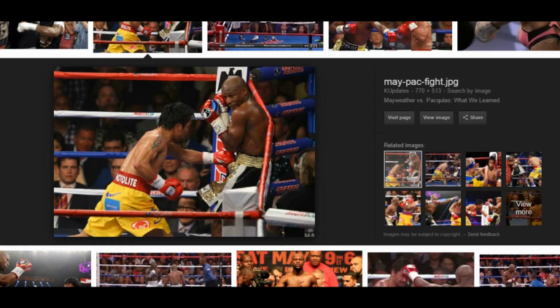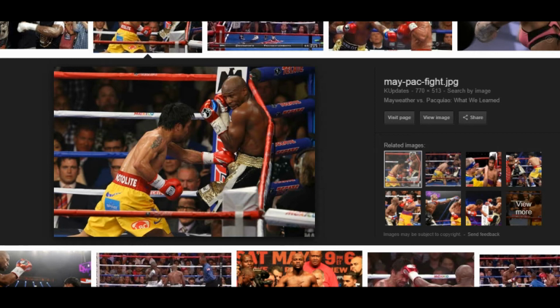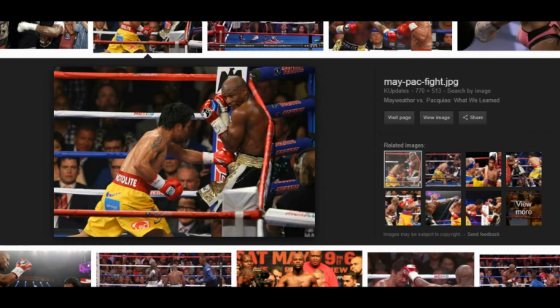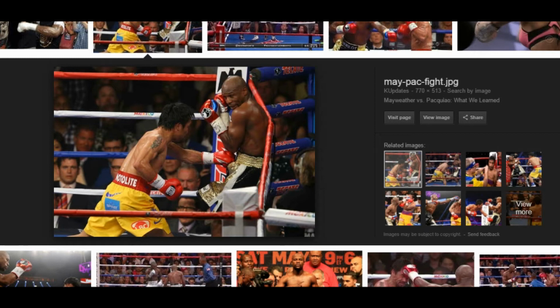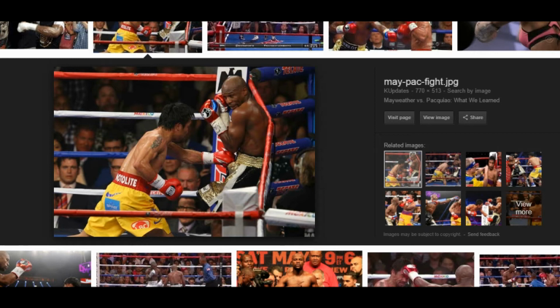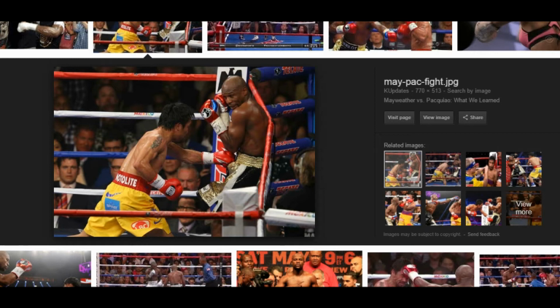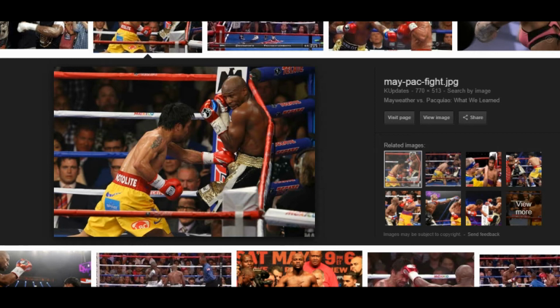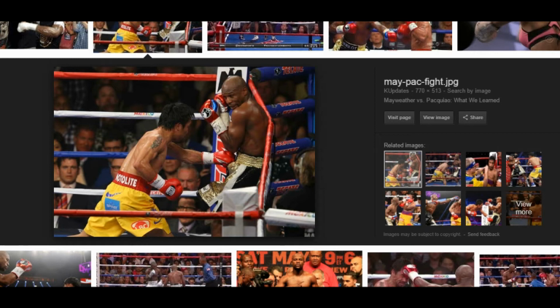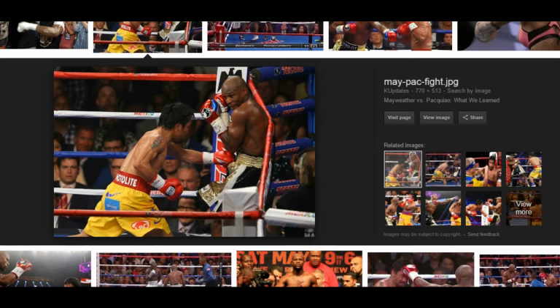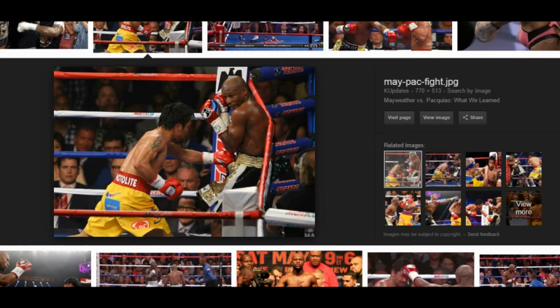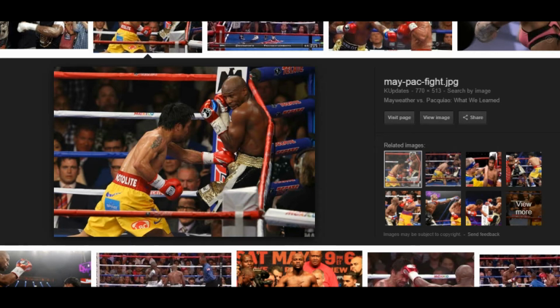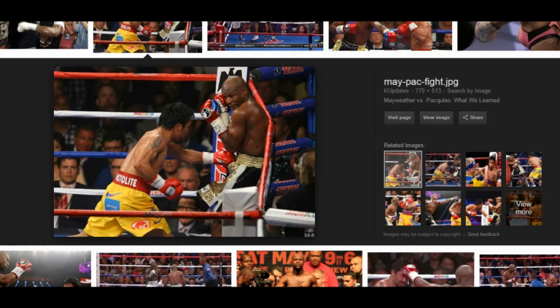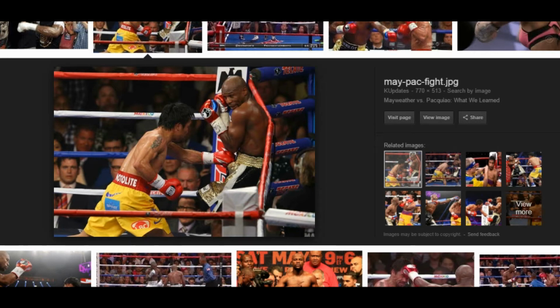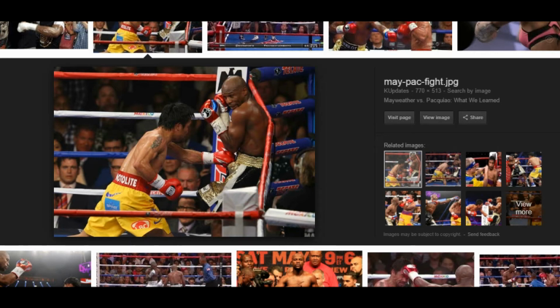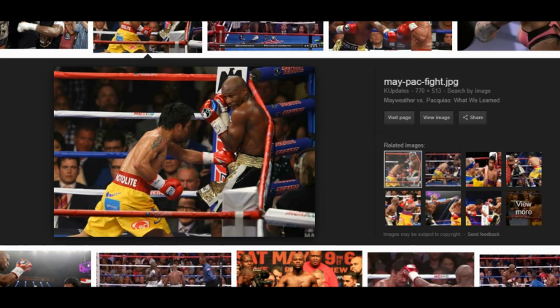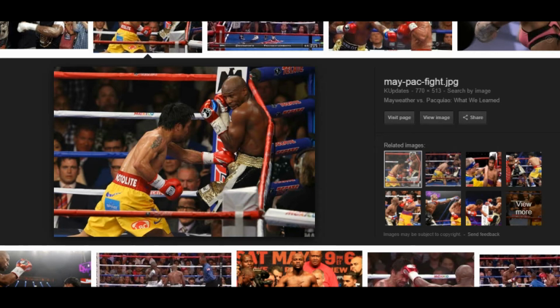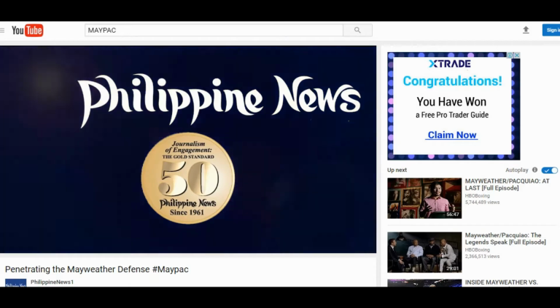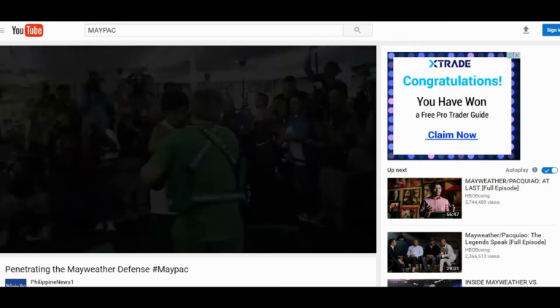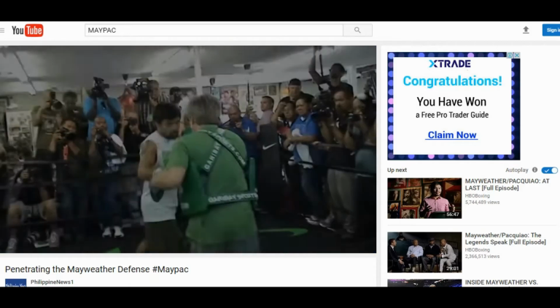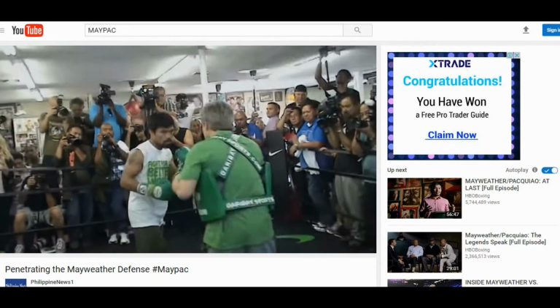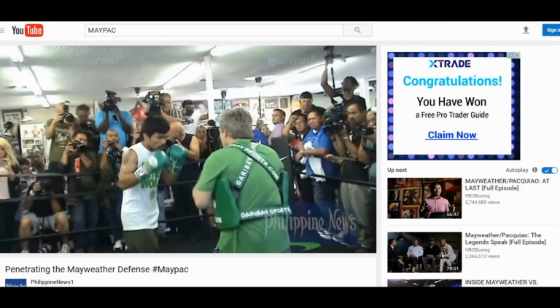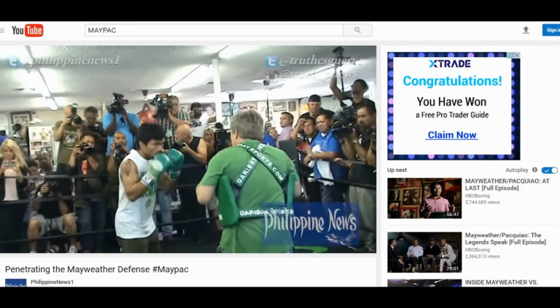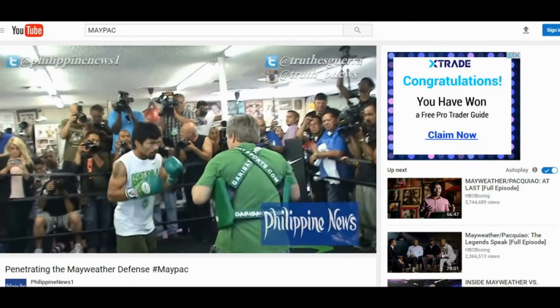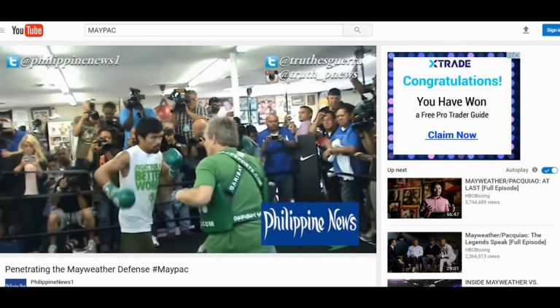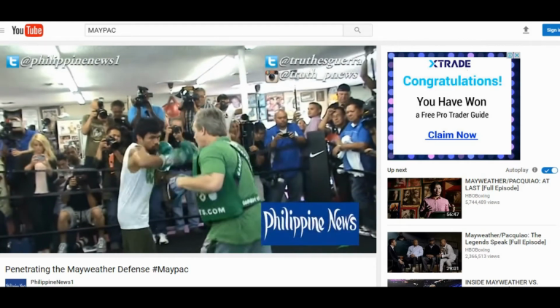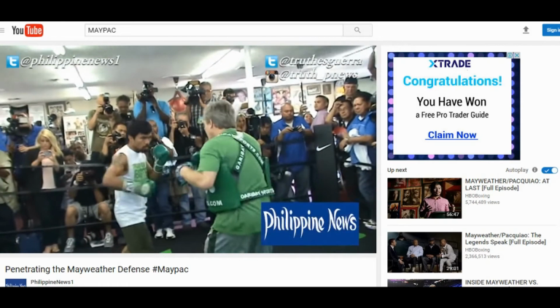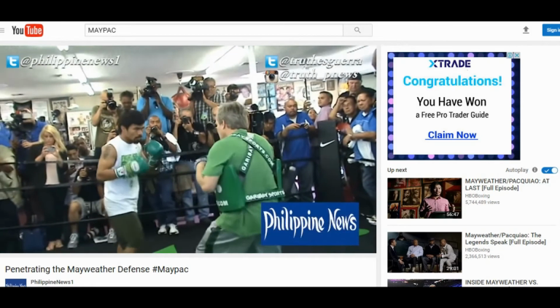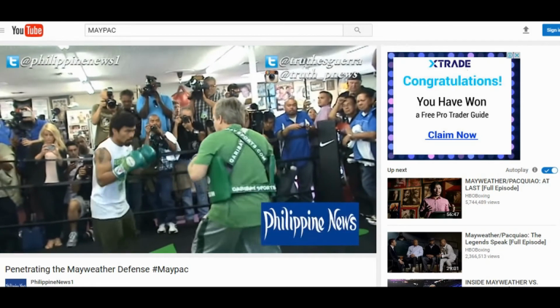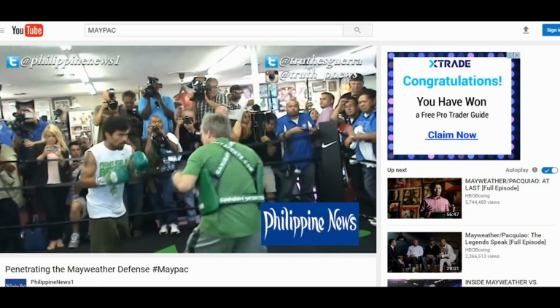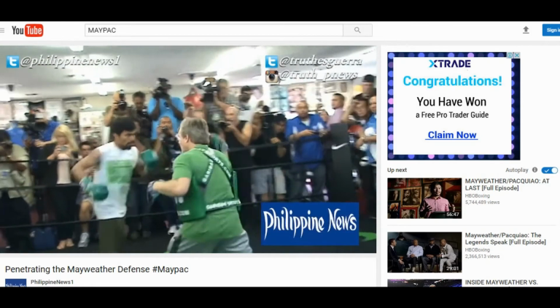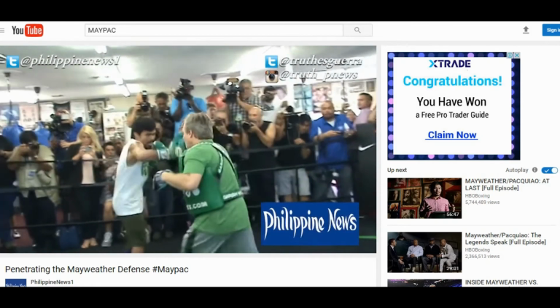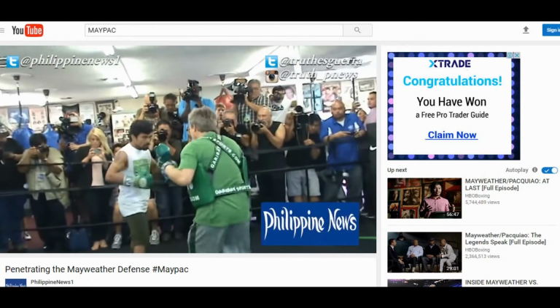All right, ladies and gentlemen, fight fans all around the world. Let's talk some boxing. Shout out to Filipino news.